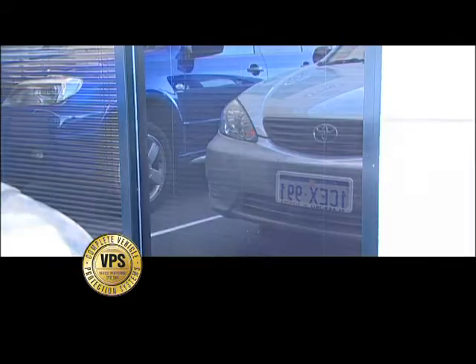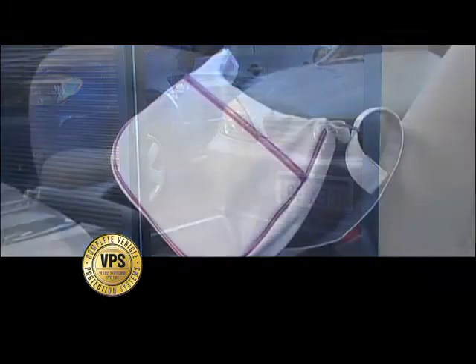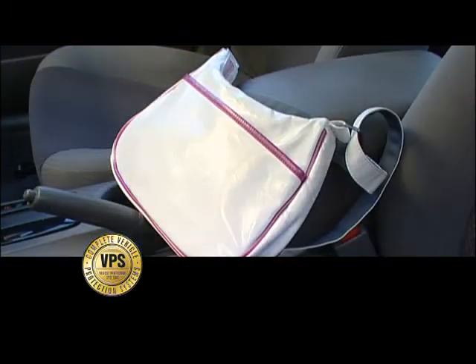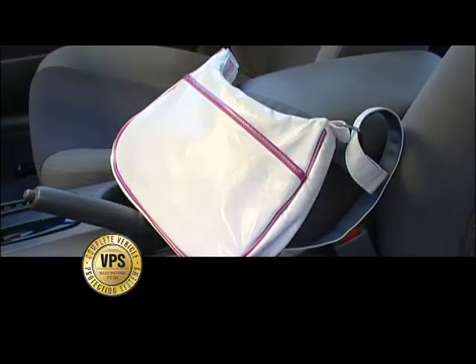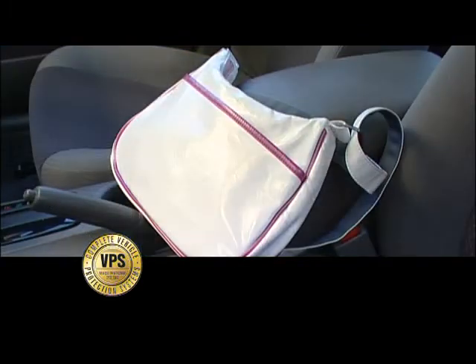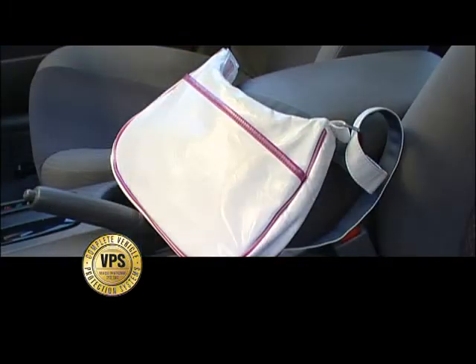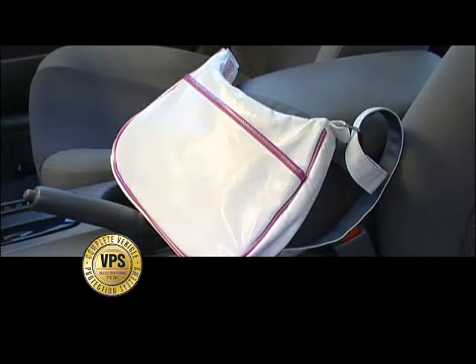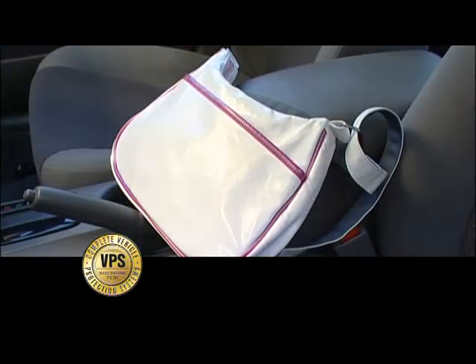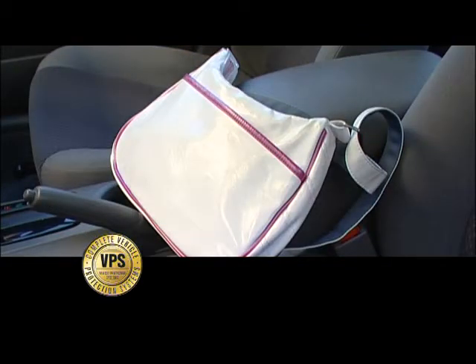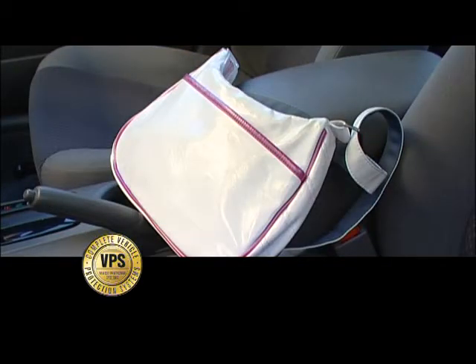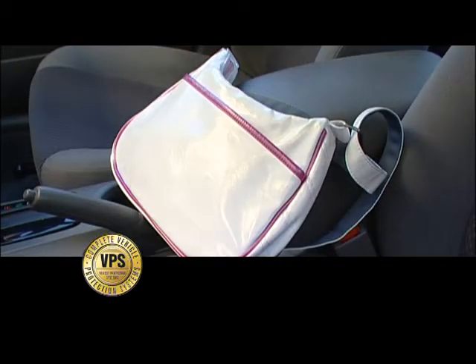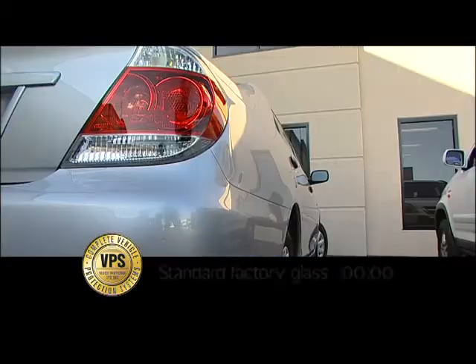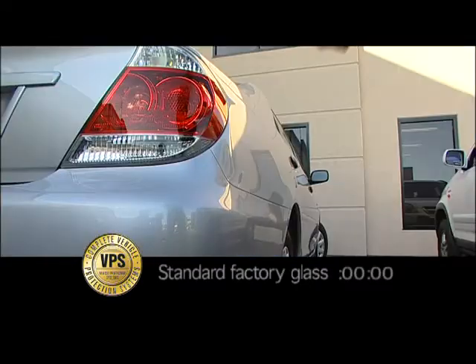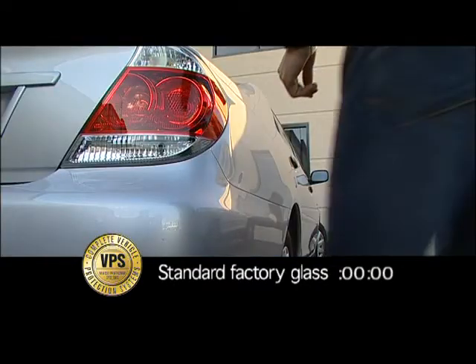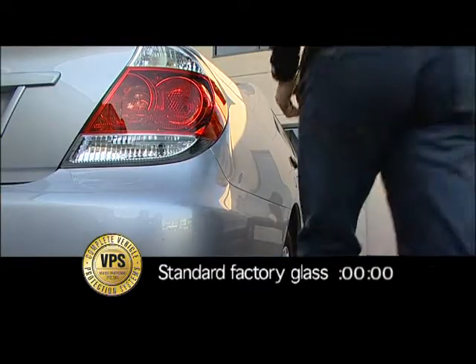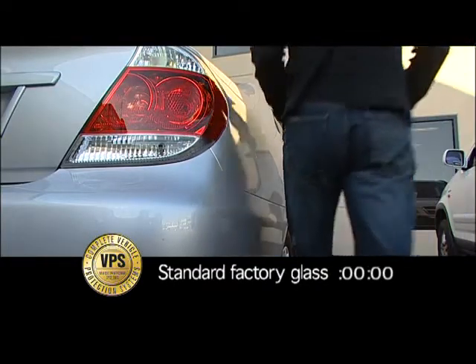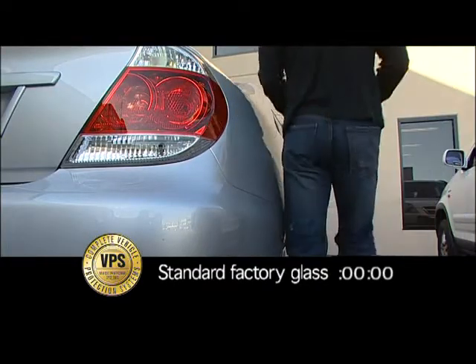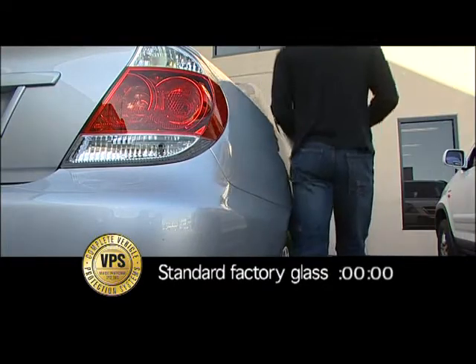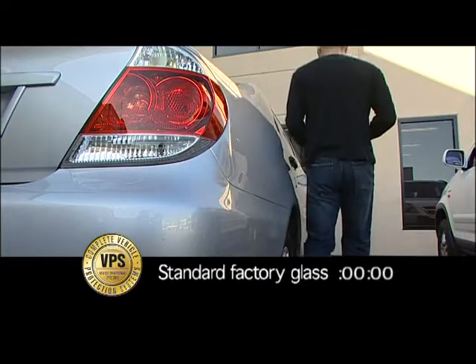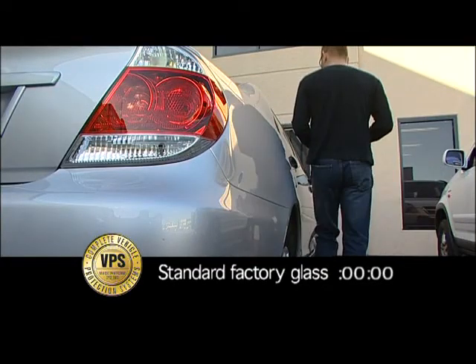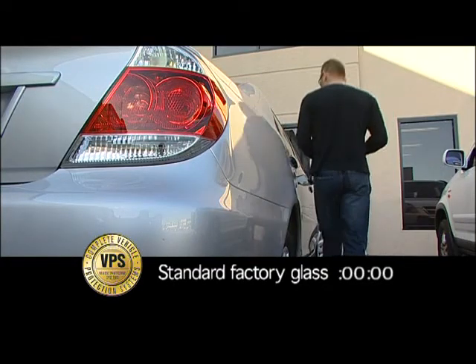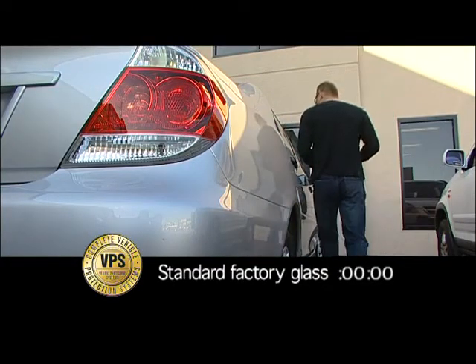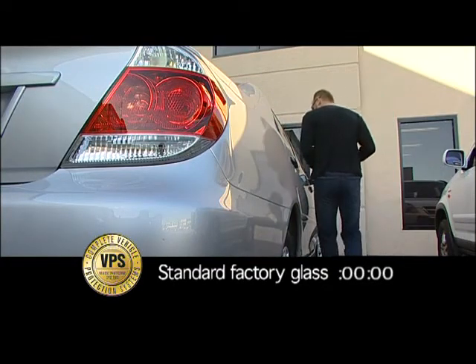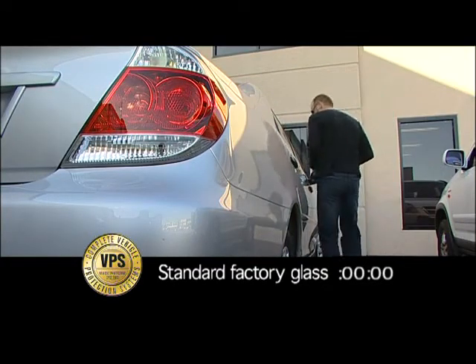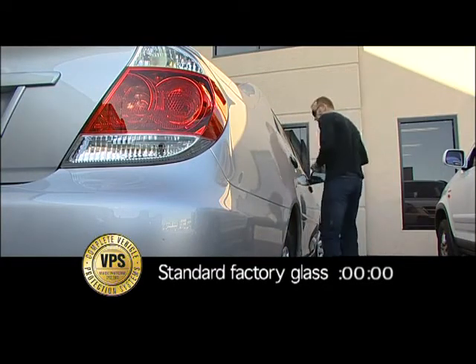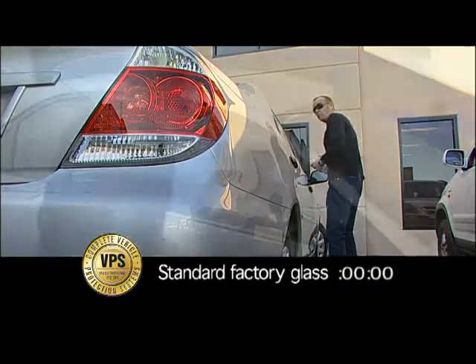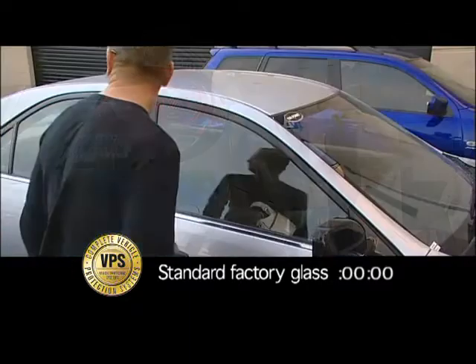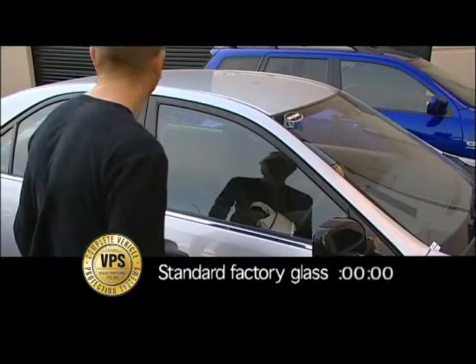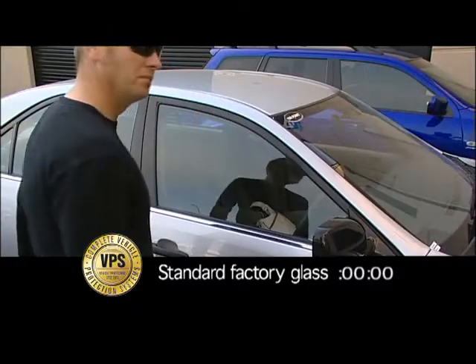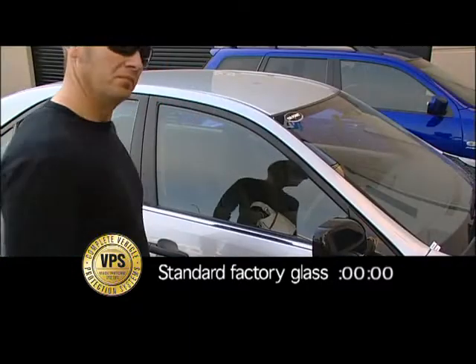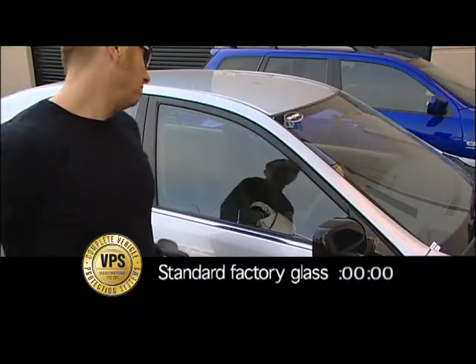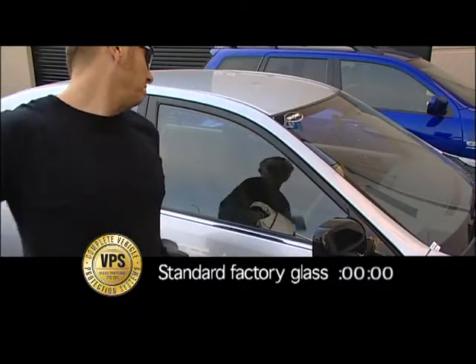As shown here, it takes less than six seconds and minimal force to break the glass and gain entry to a vehicle fitted with standard glass.